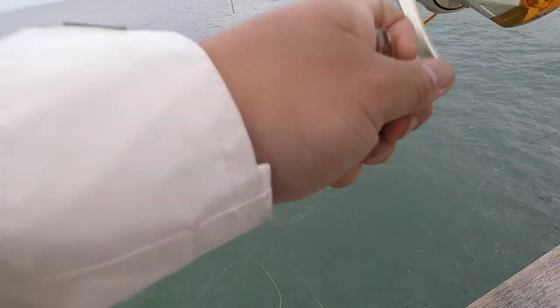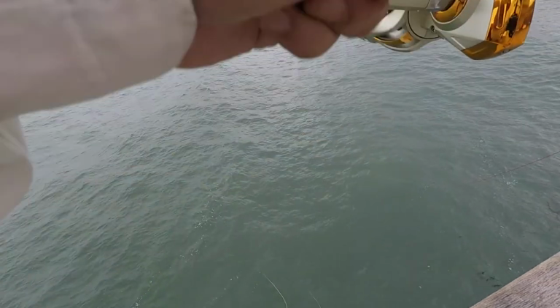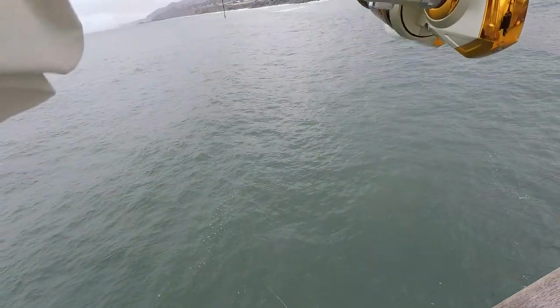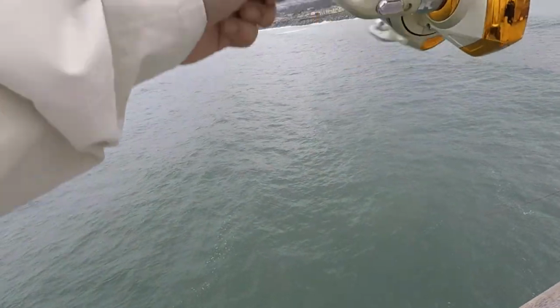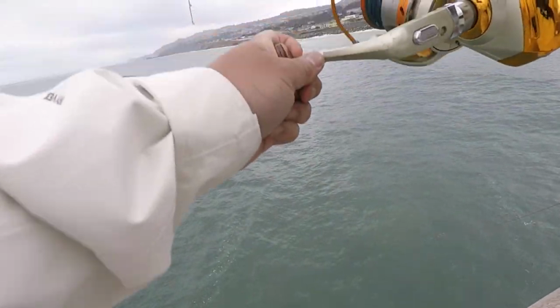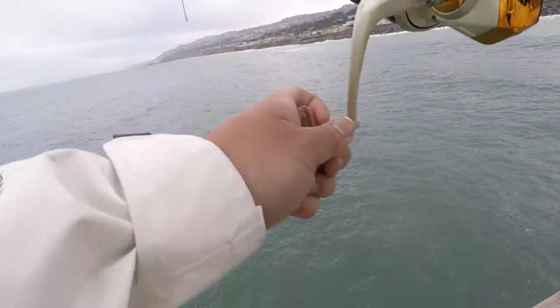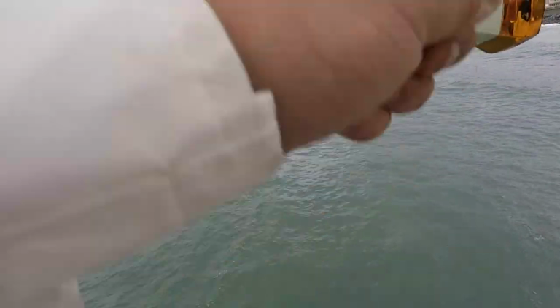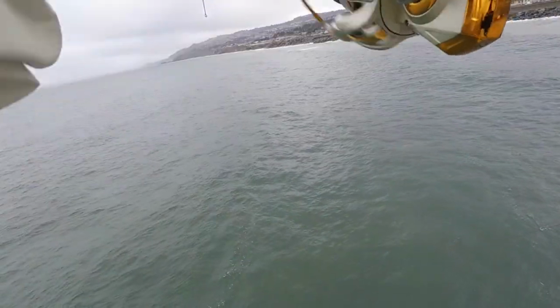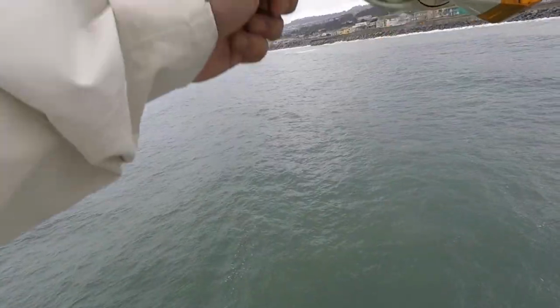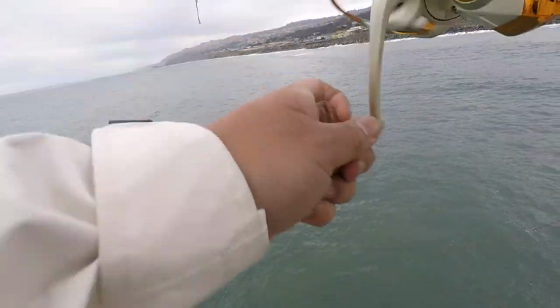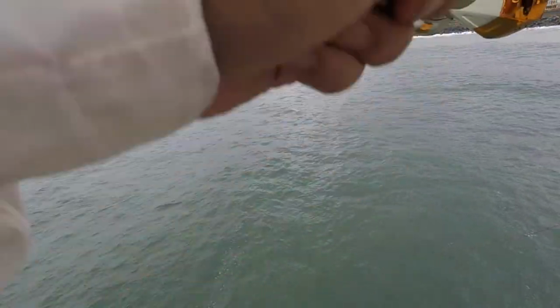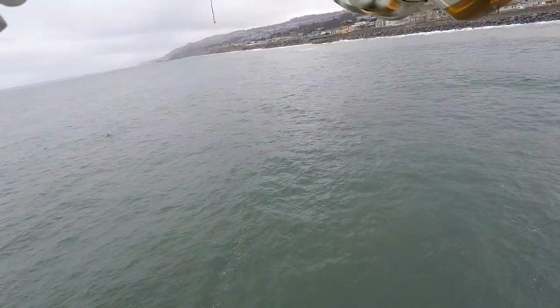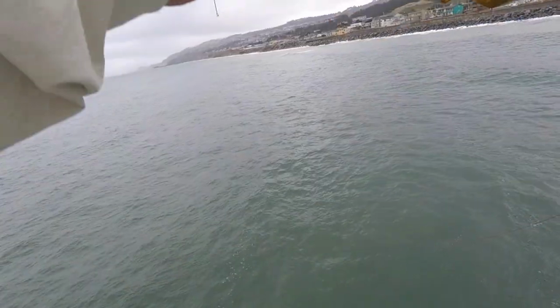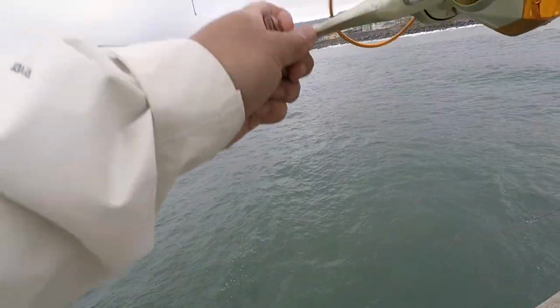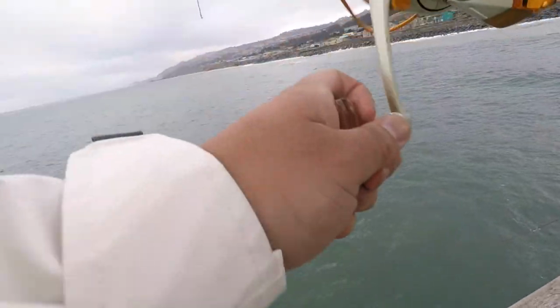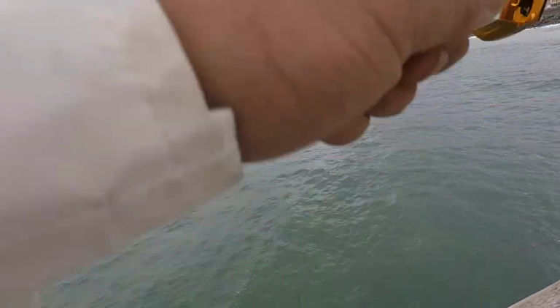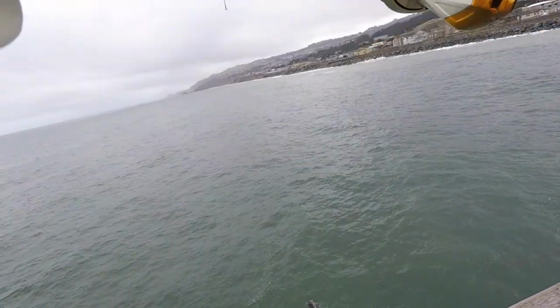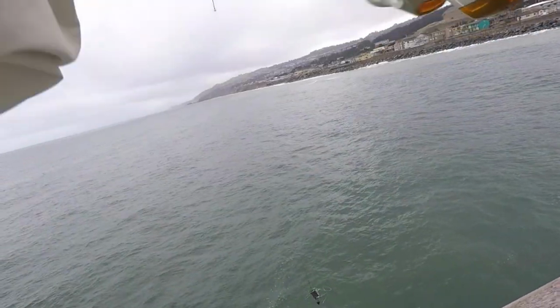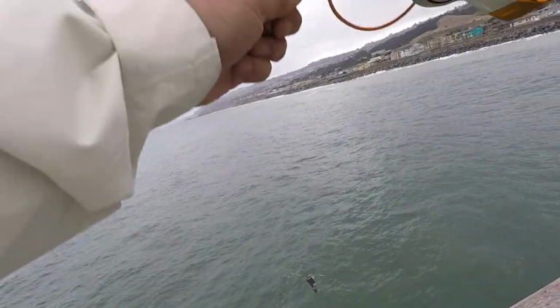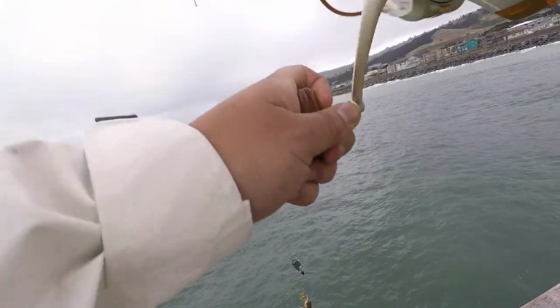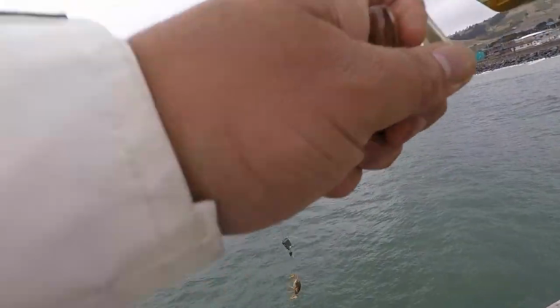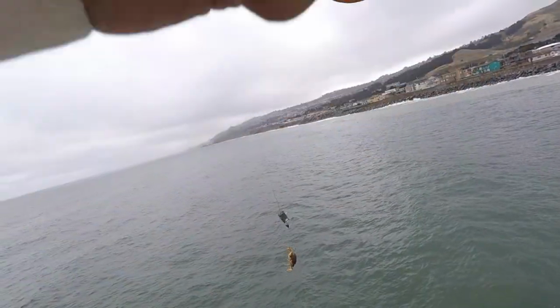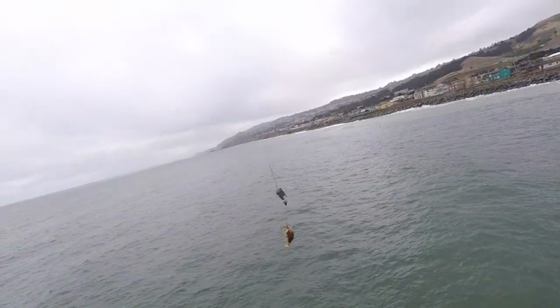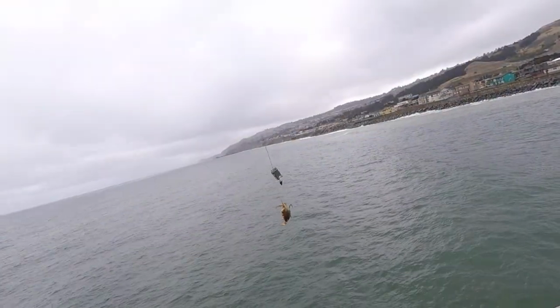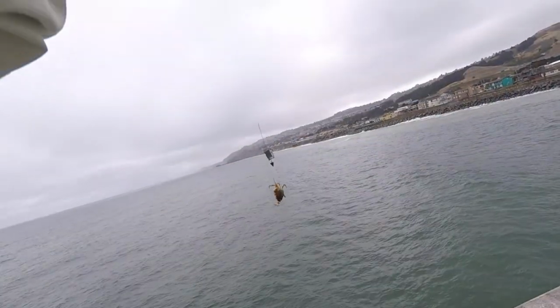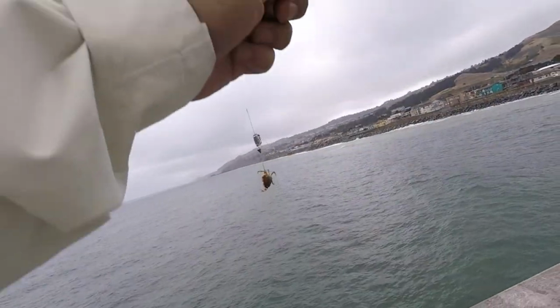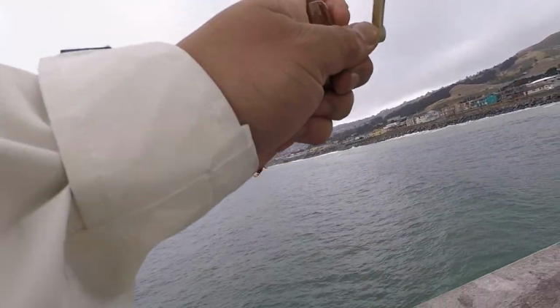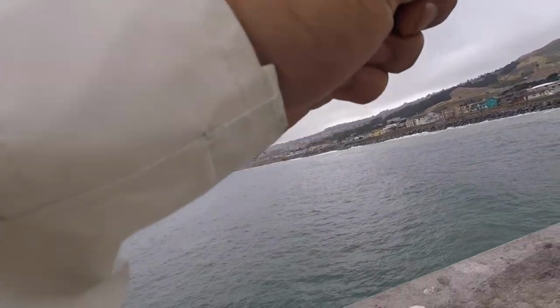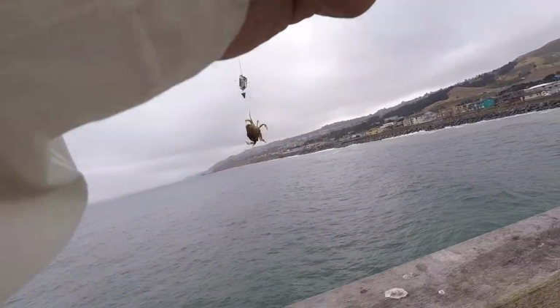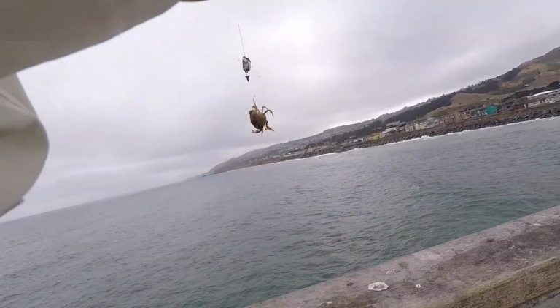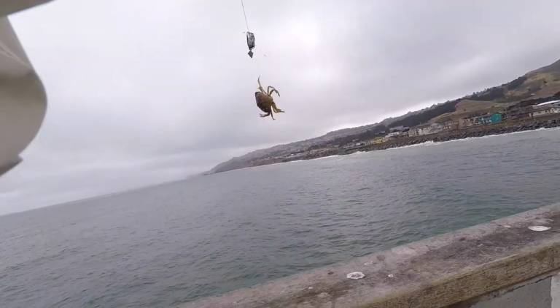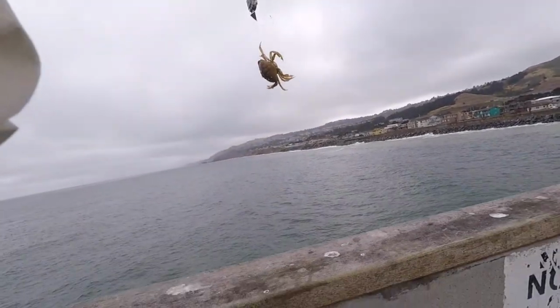Yay! I don't think it's big — oh, that's a rock.